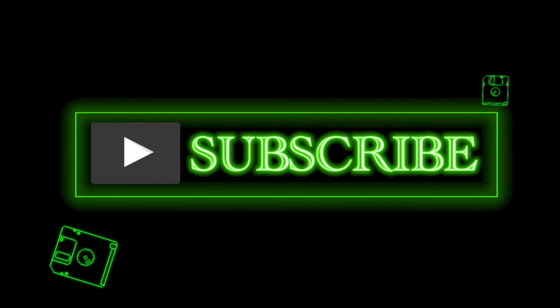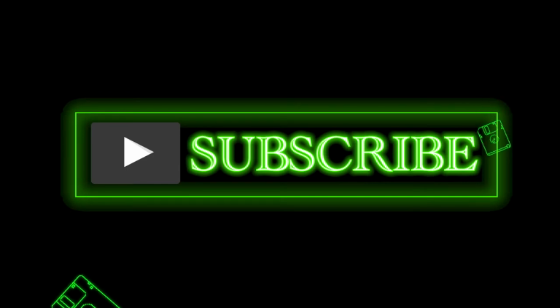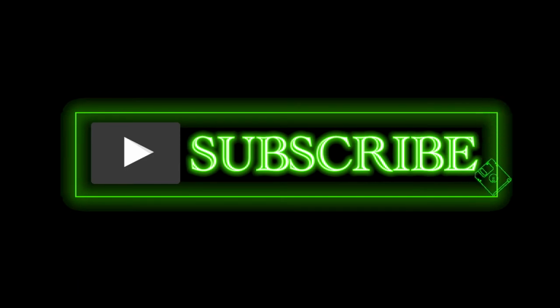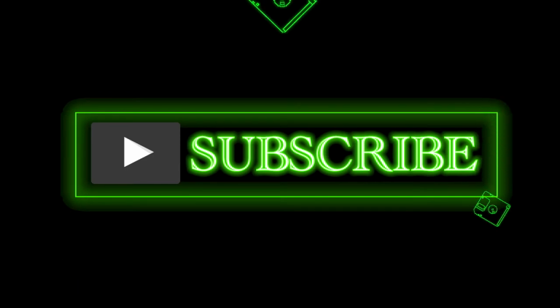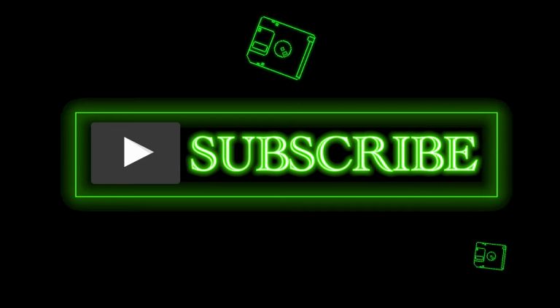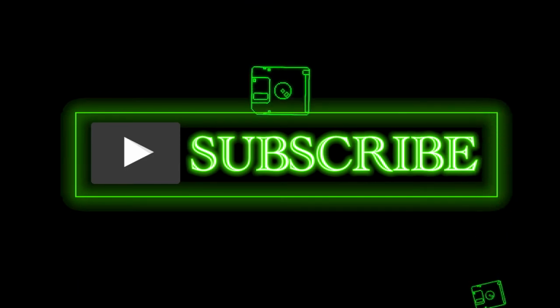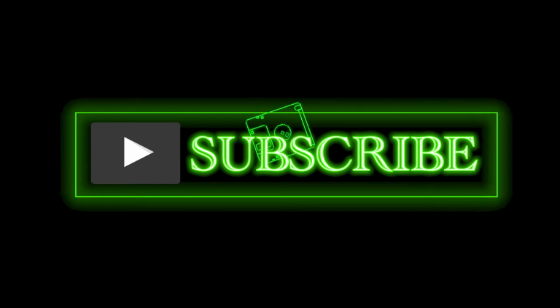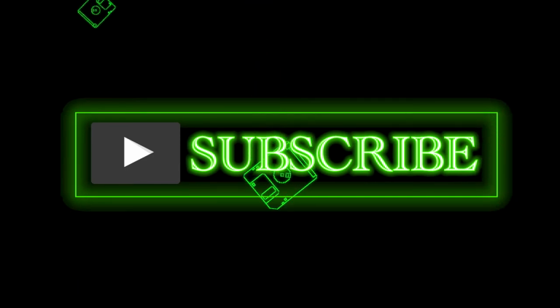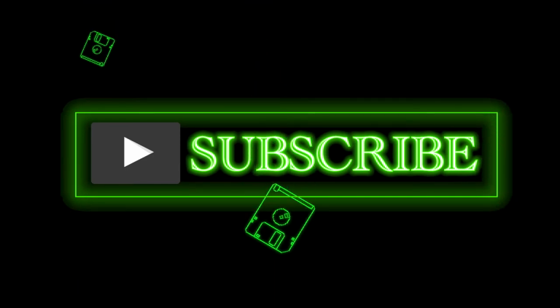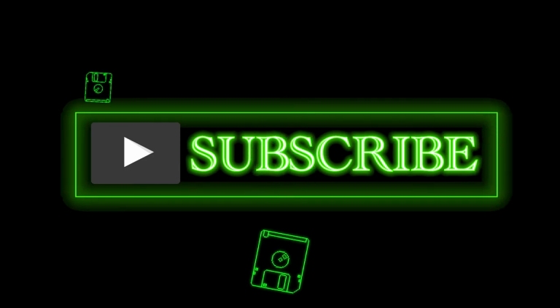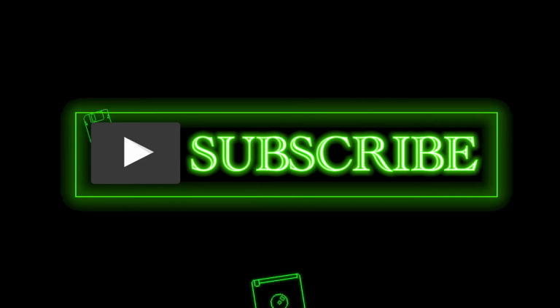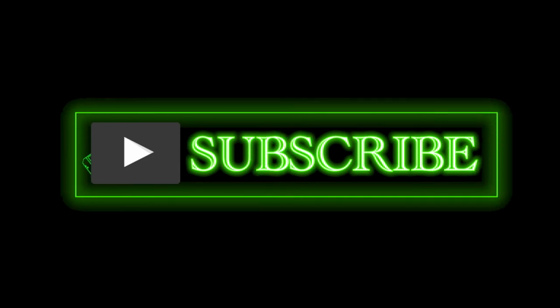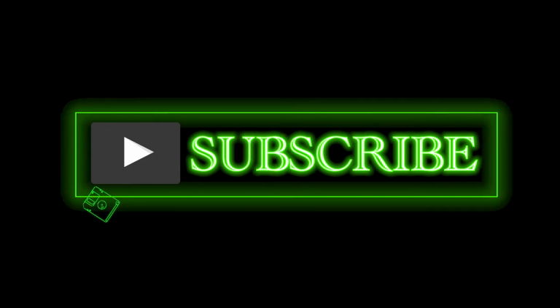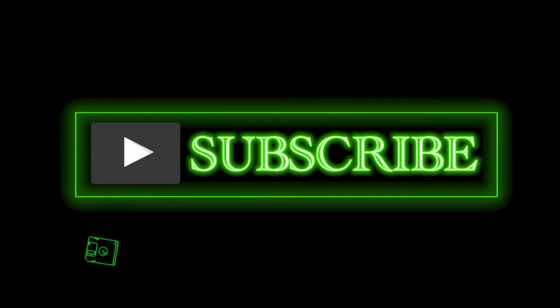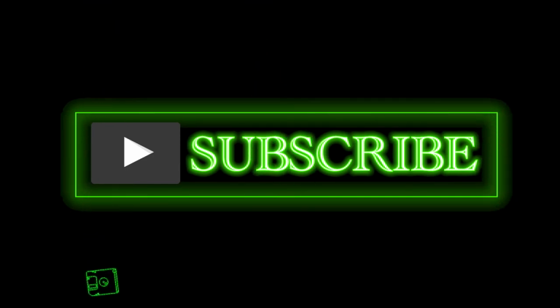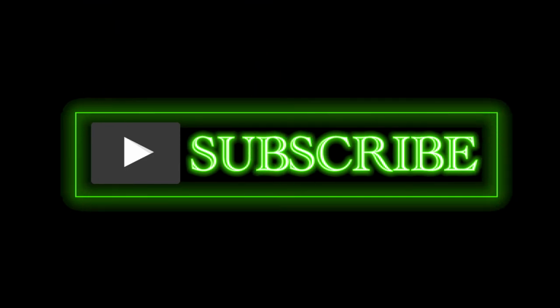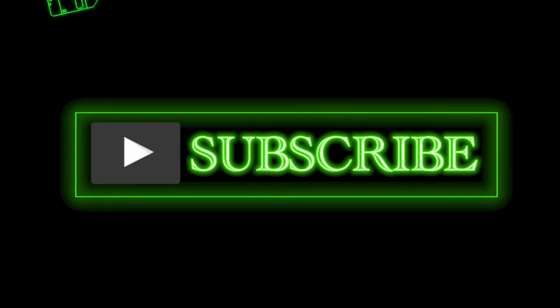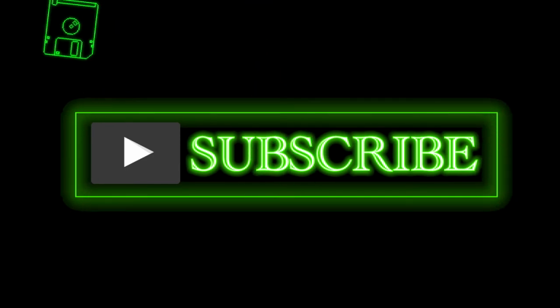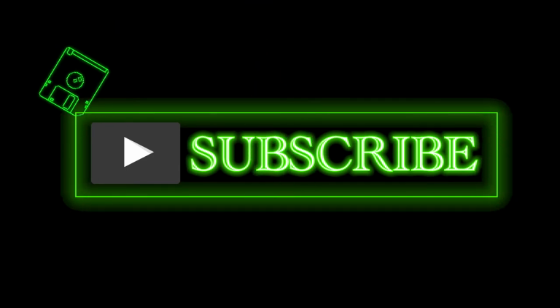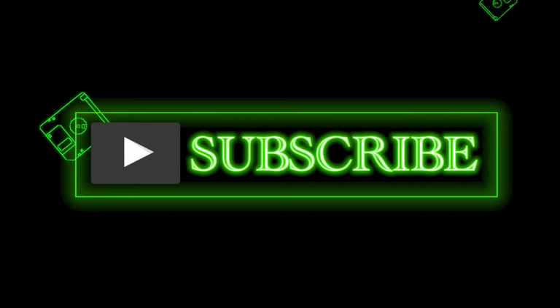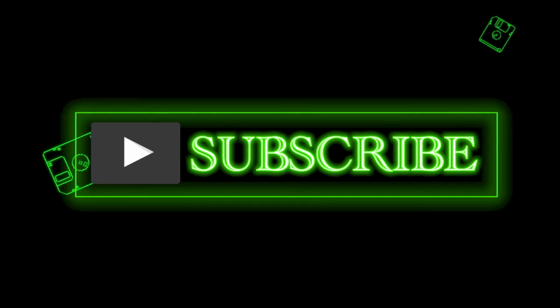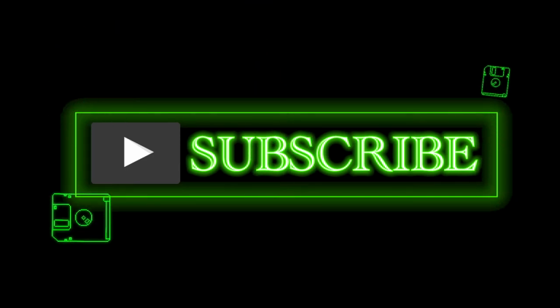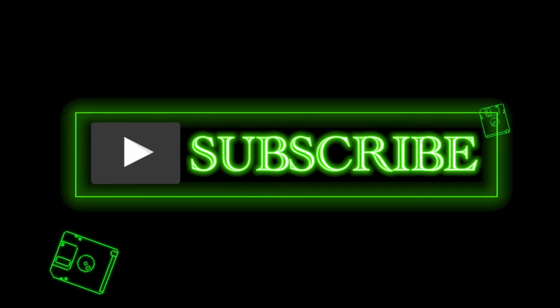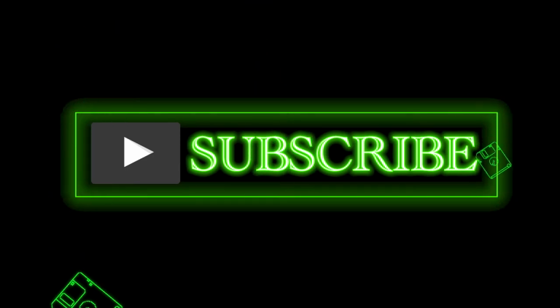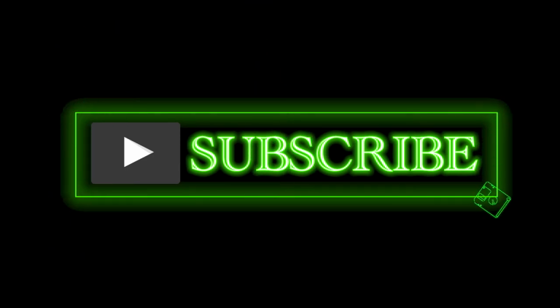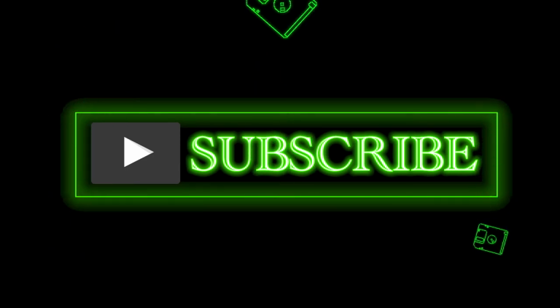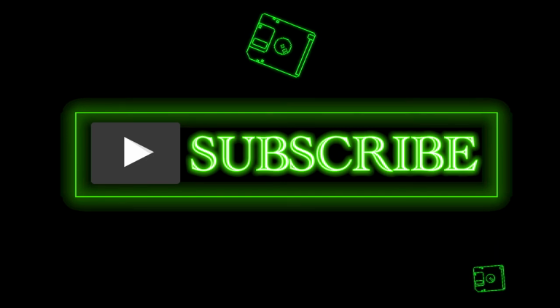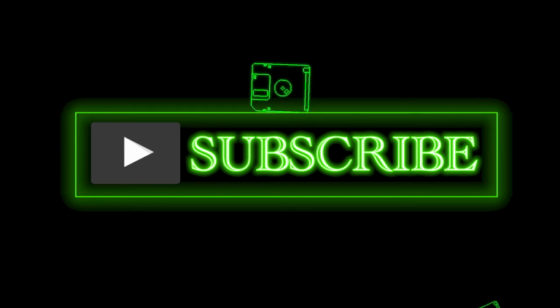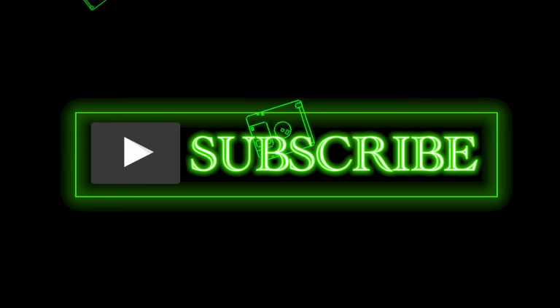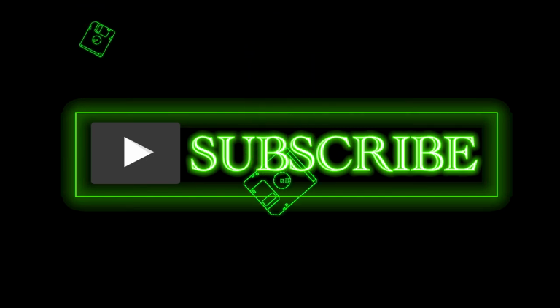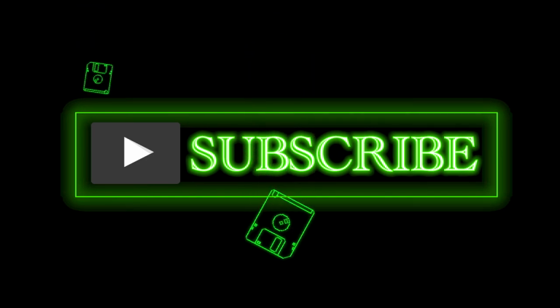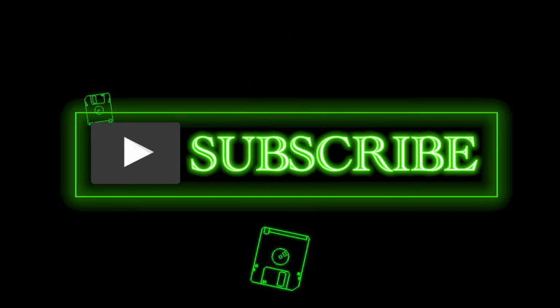Are you still here? Well, if you've got the extra time, maybe you could hit that like button, or maybe even subscribe.